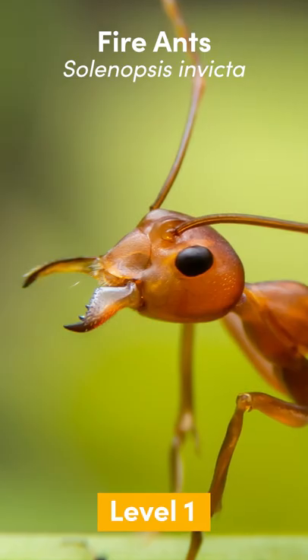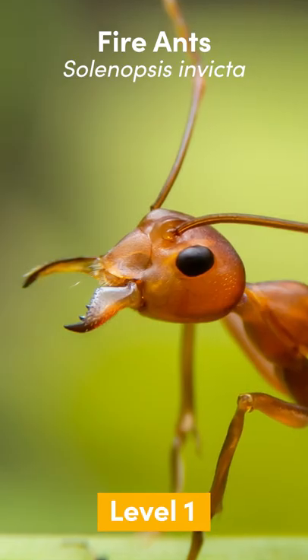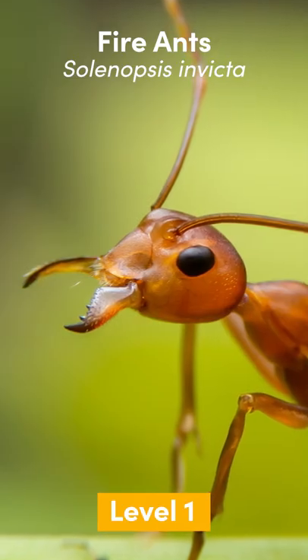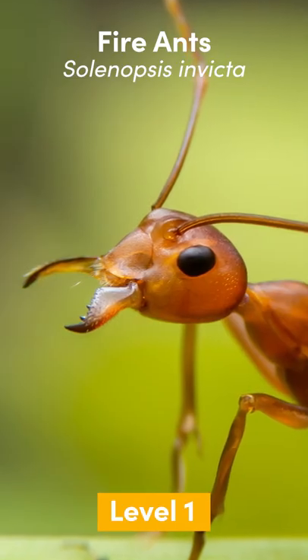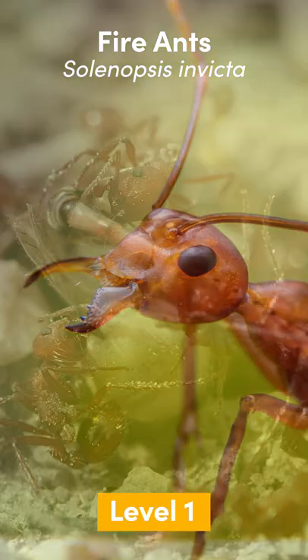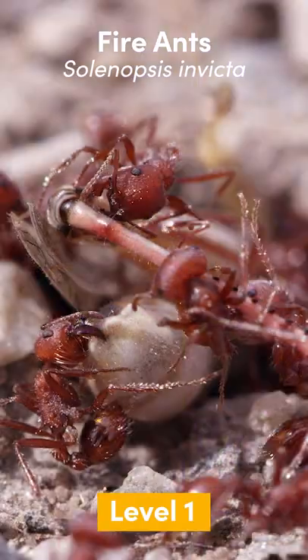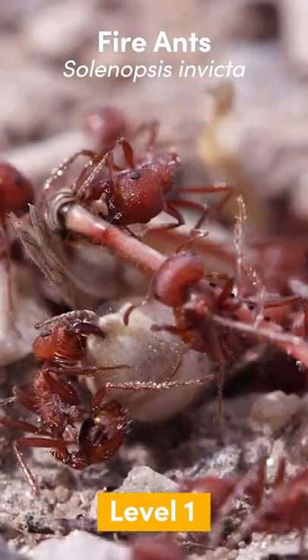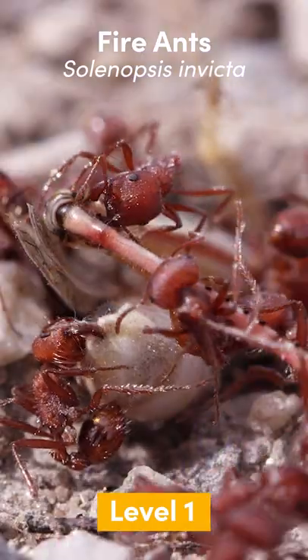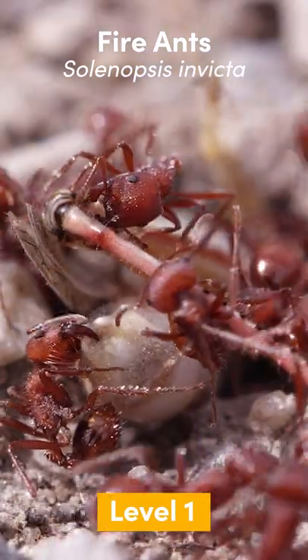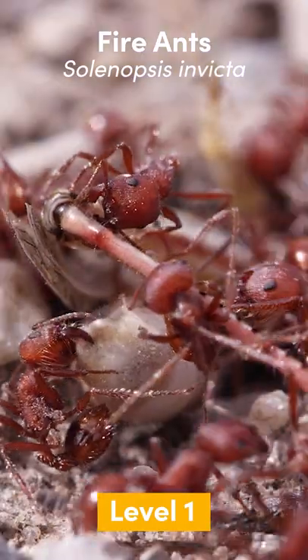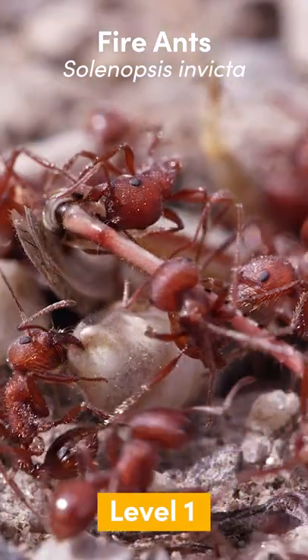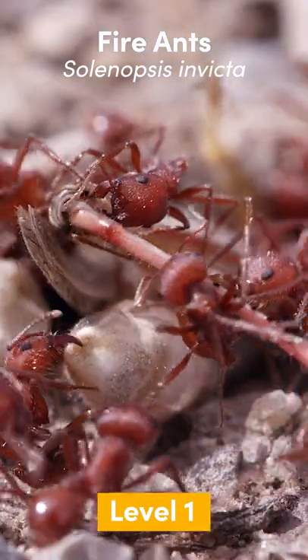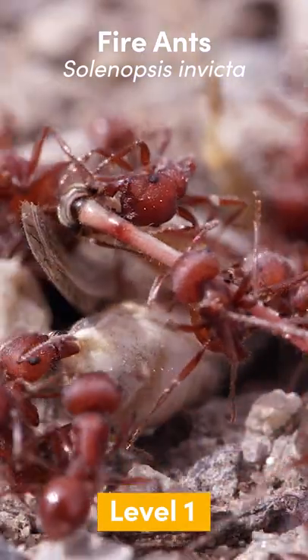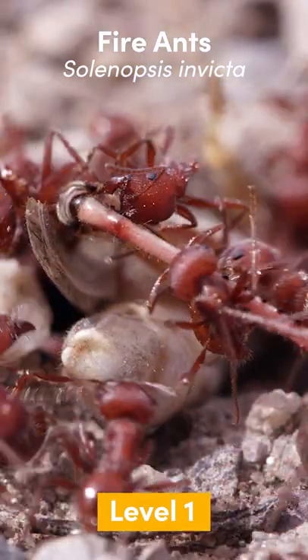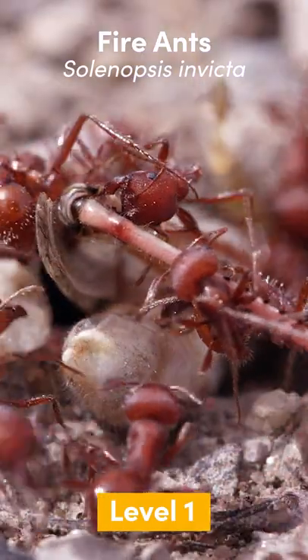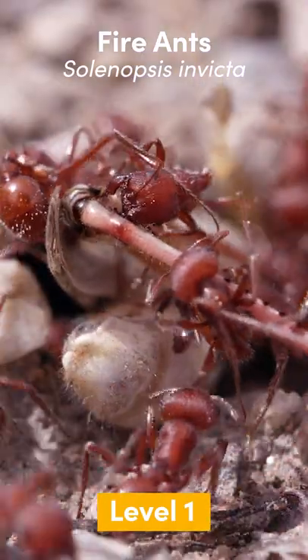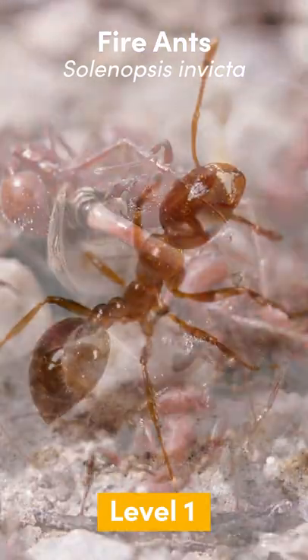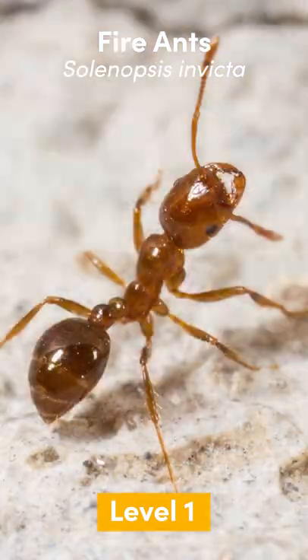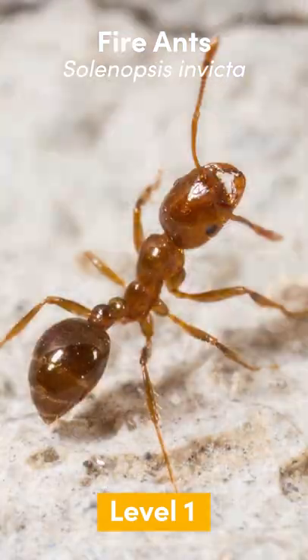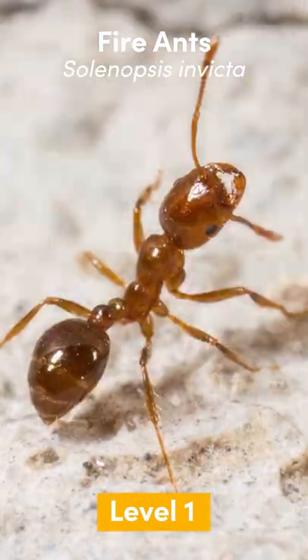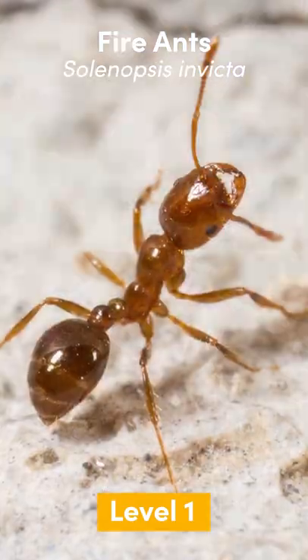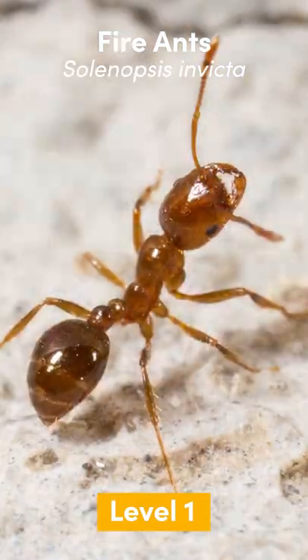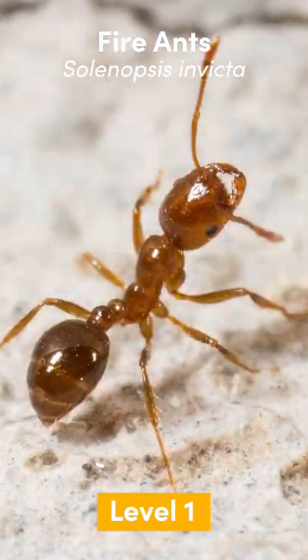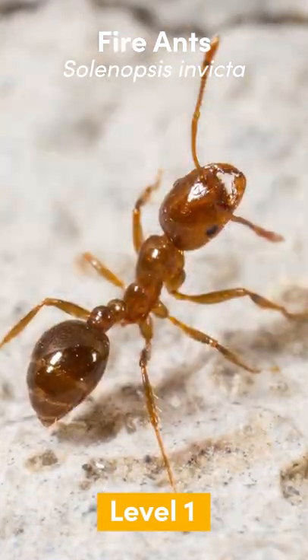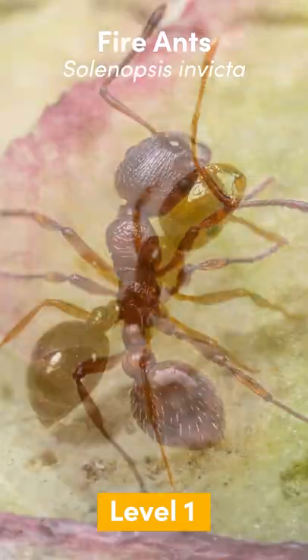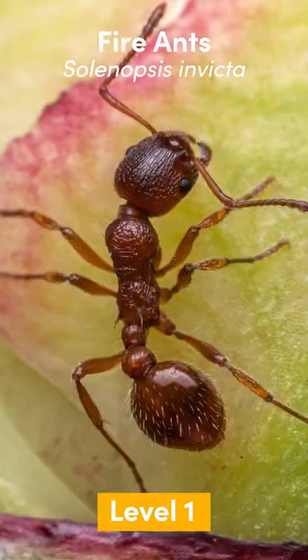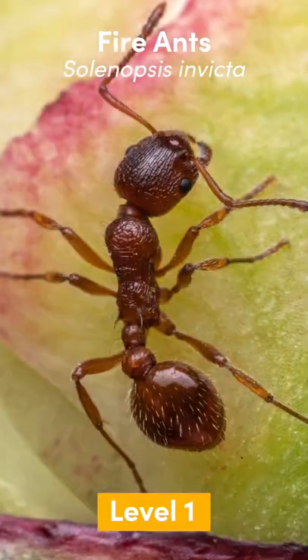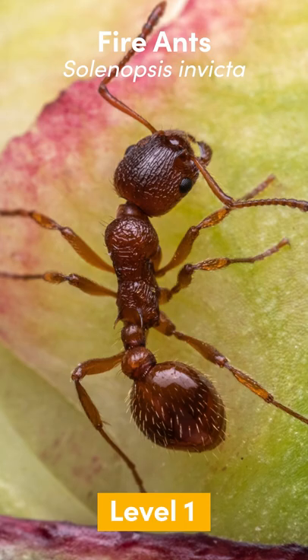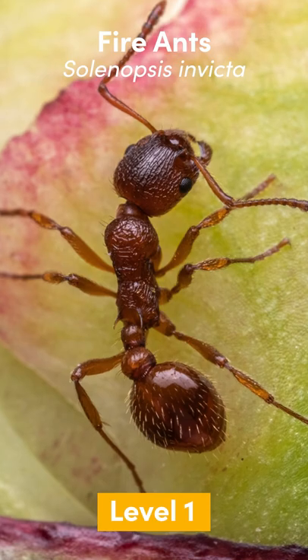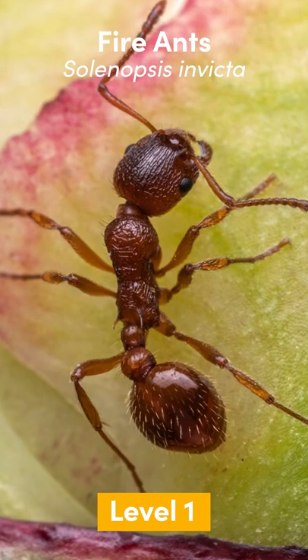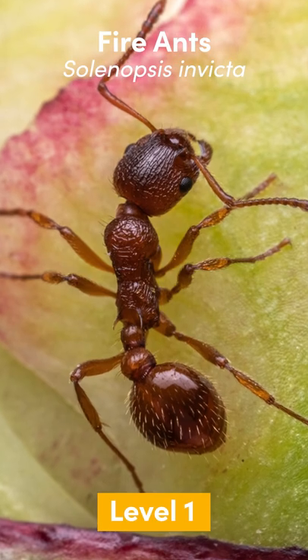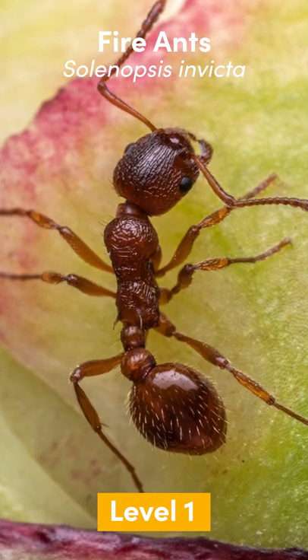Level 1: Fire Ants. Workers are tiny, between 2 to 6 millimeters, native to South America but invasive in many countries, including the US.